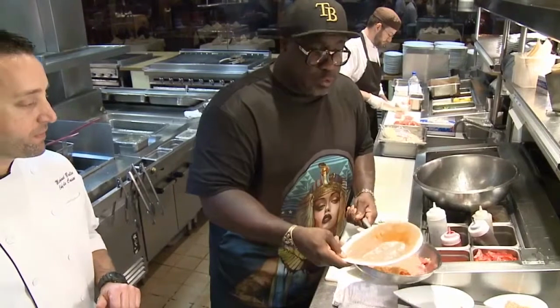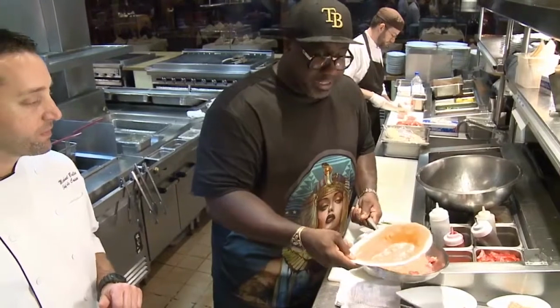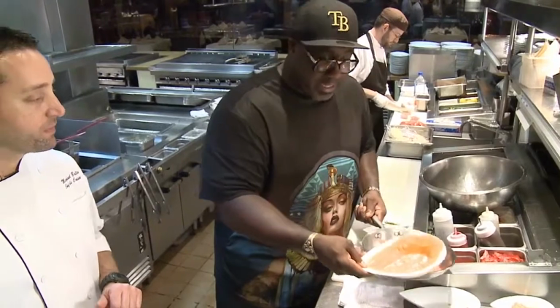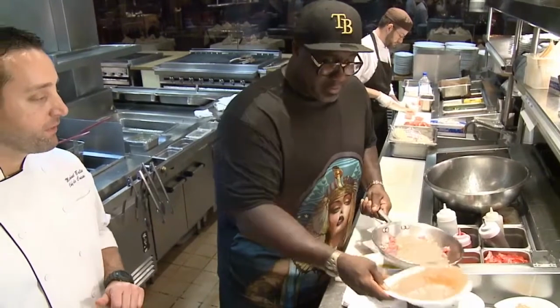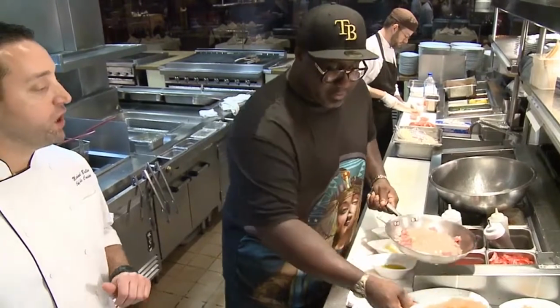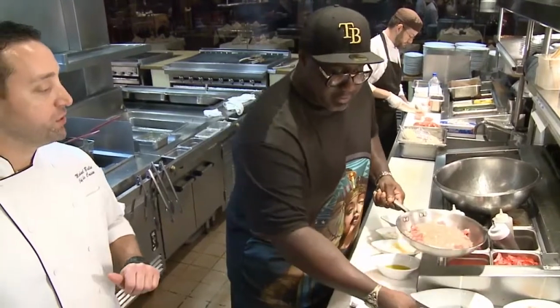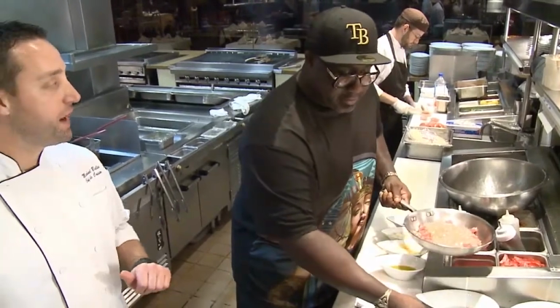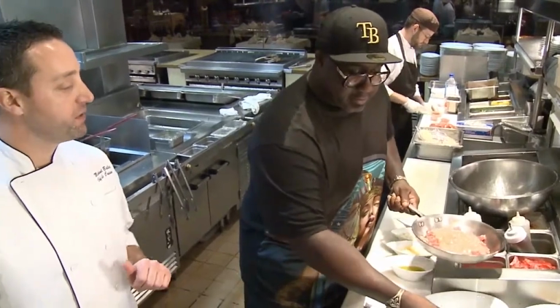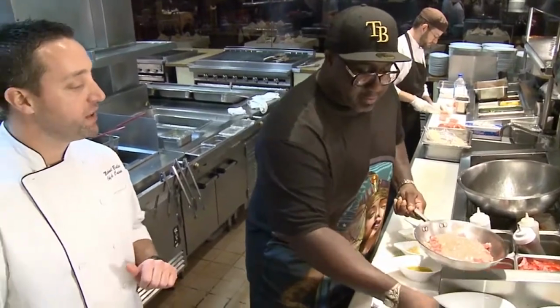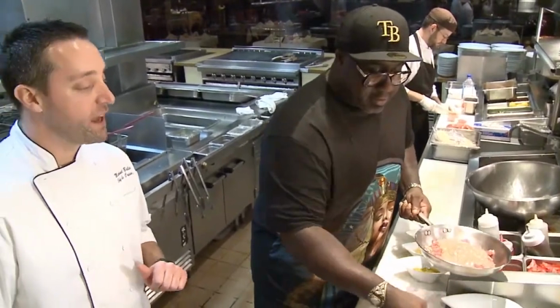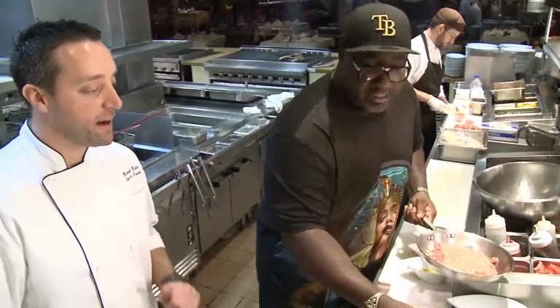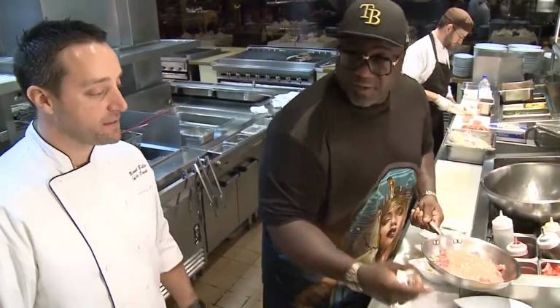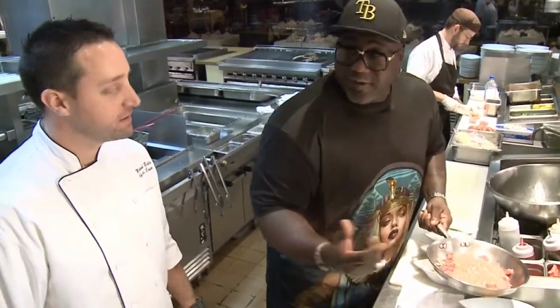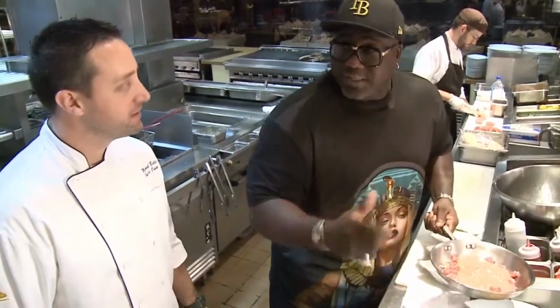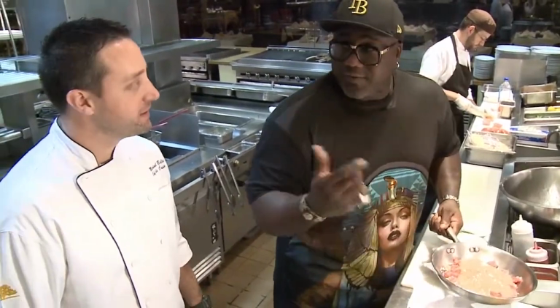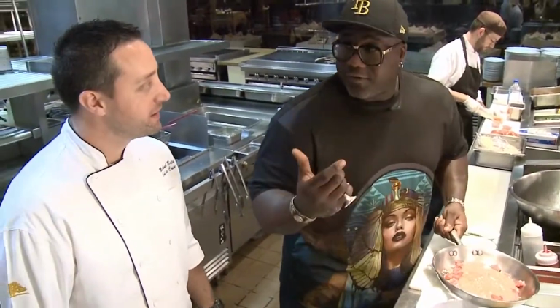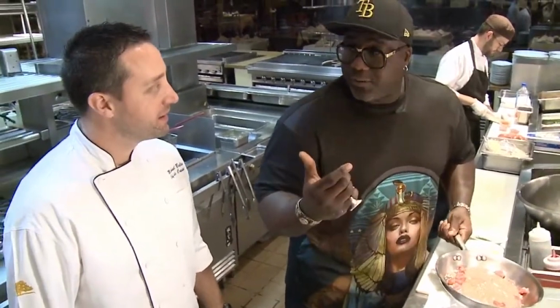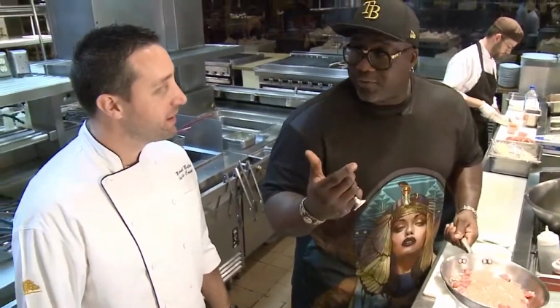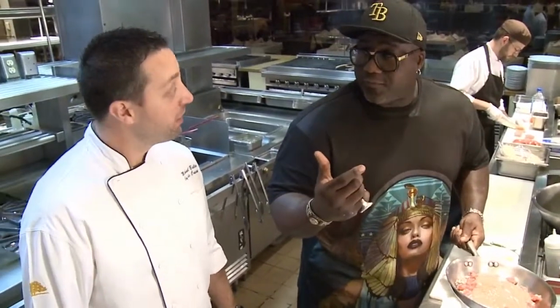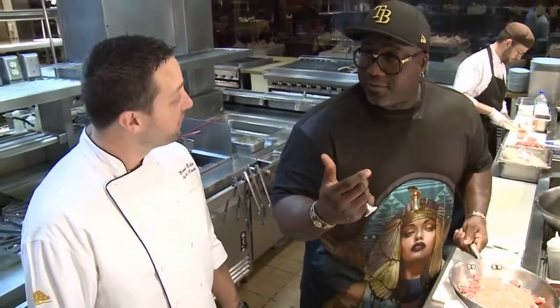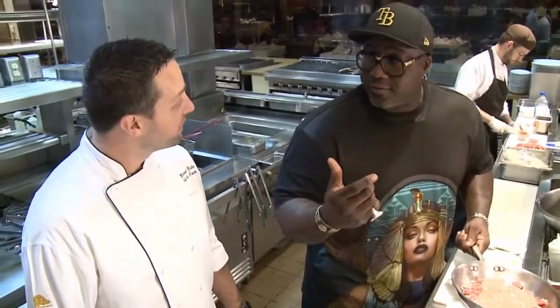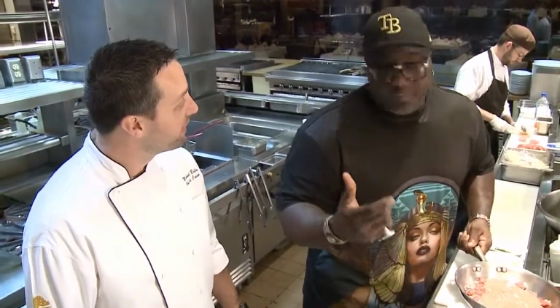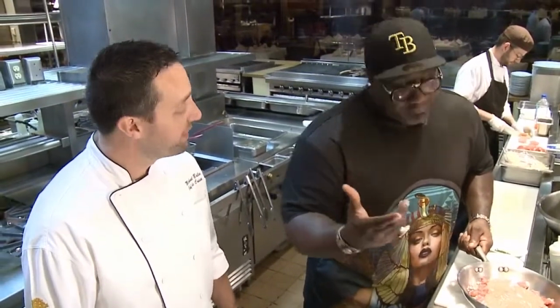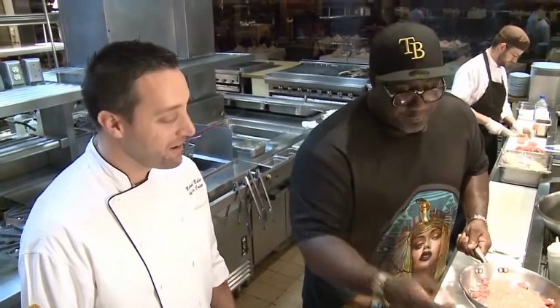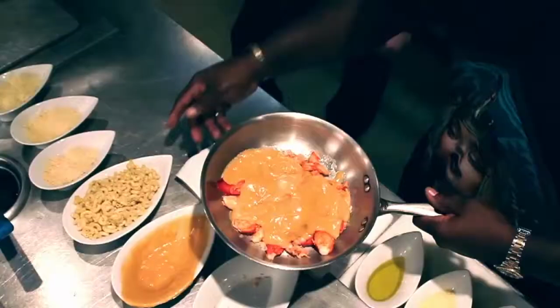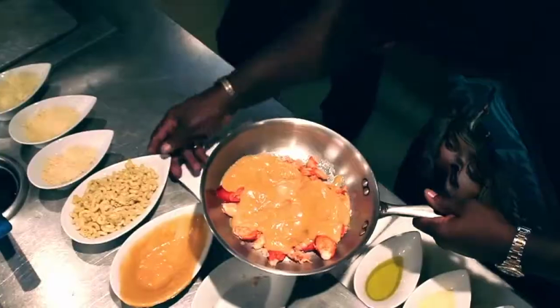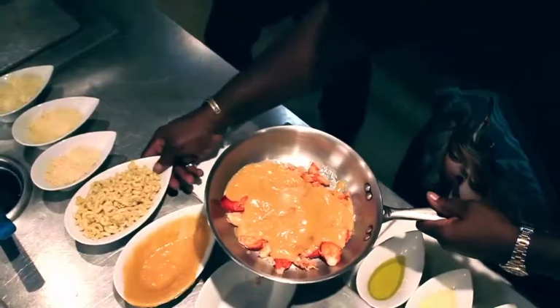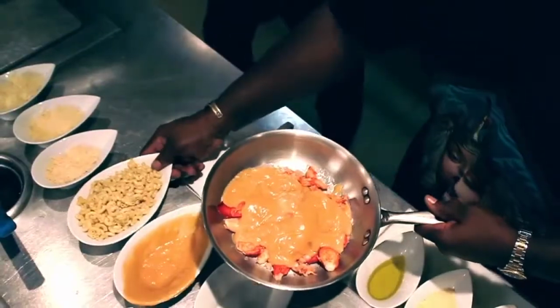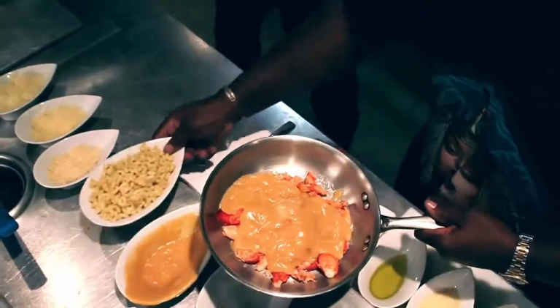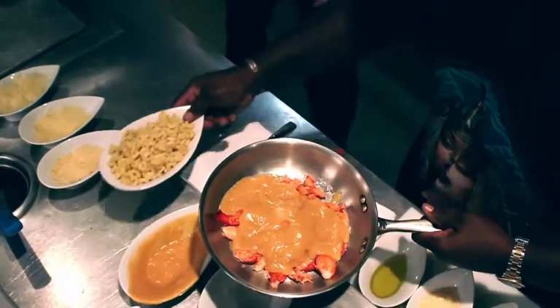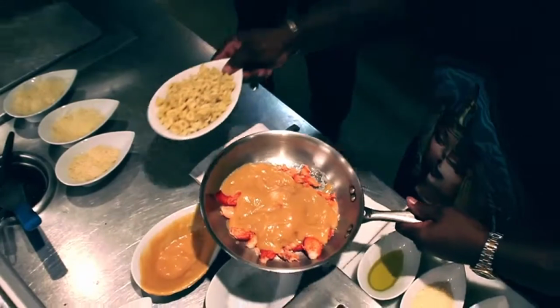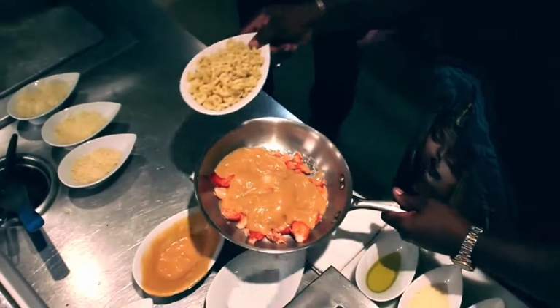Velouté — velouté with a V. I speak French and I've never heard that word before. Really? I'm from Montreal. I like my choice, right?